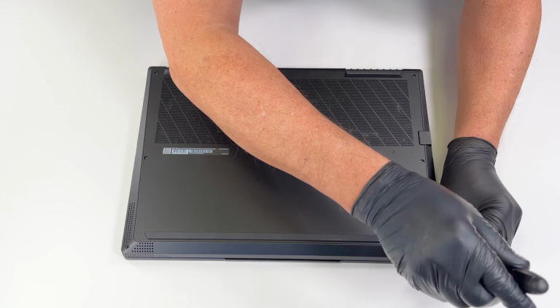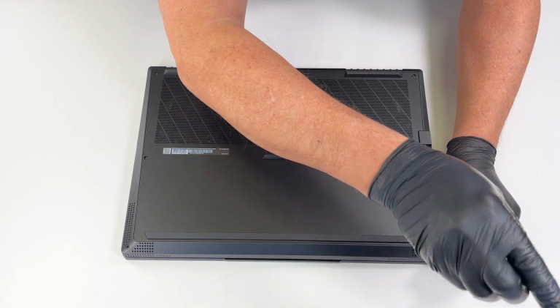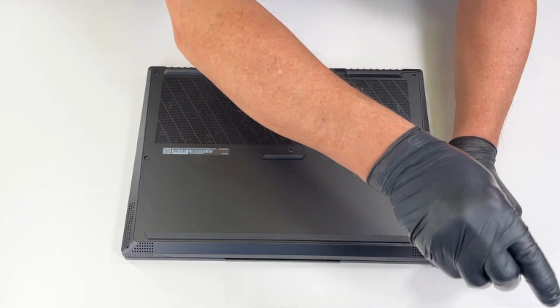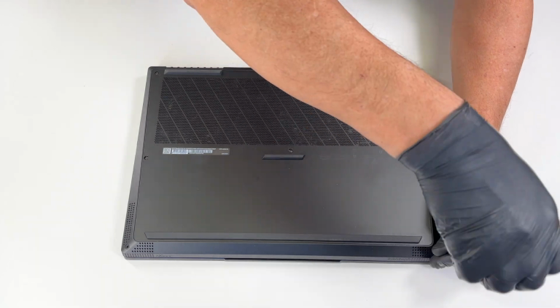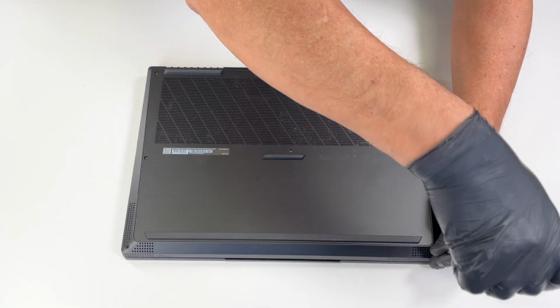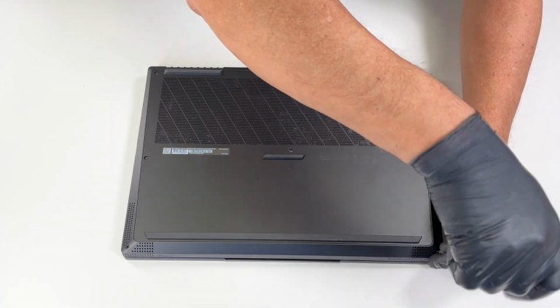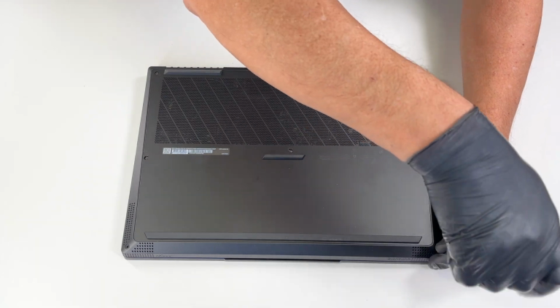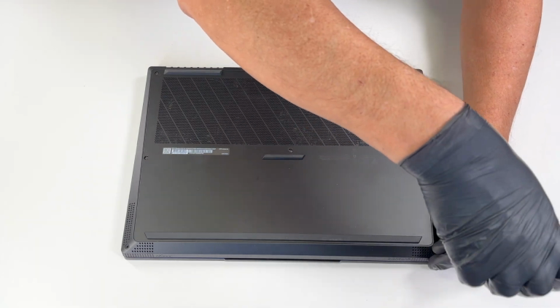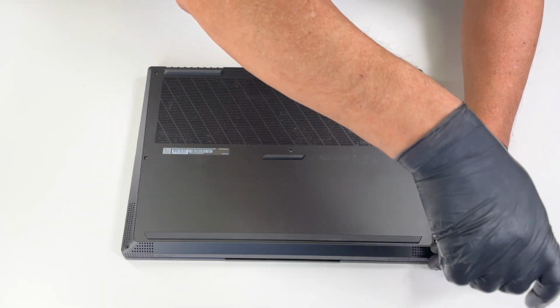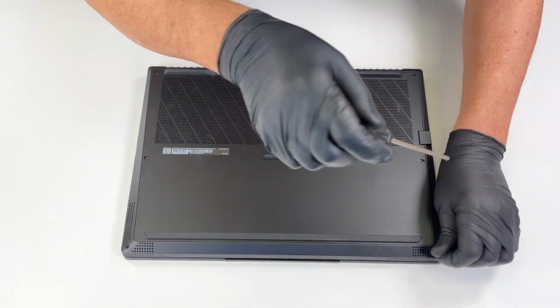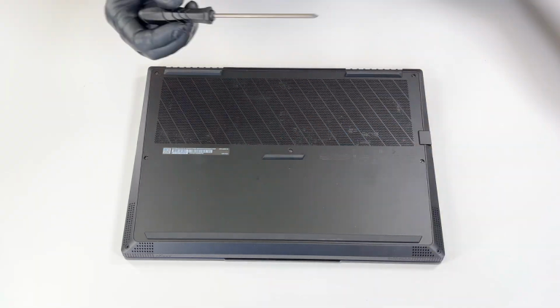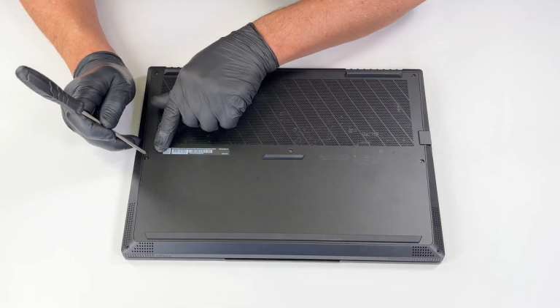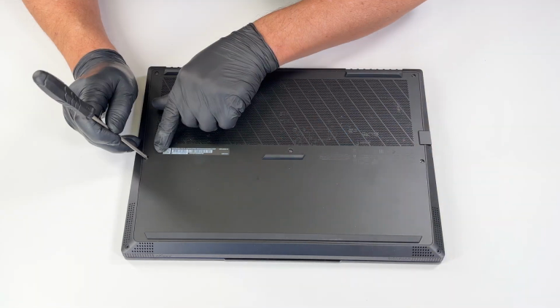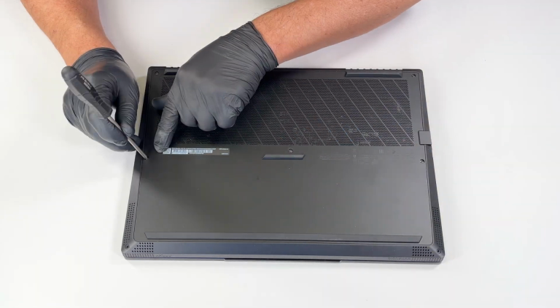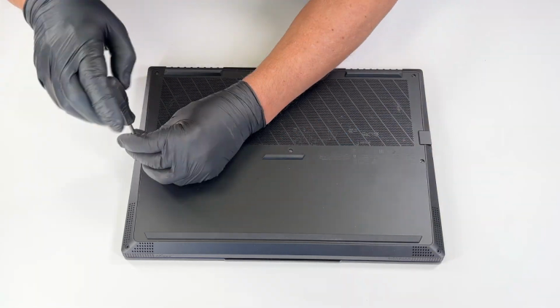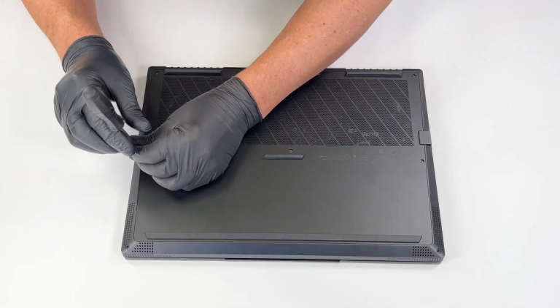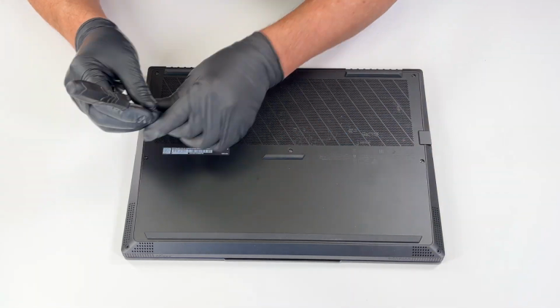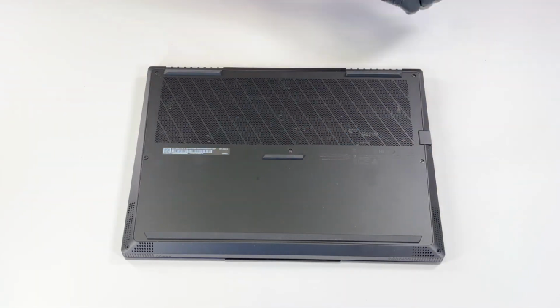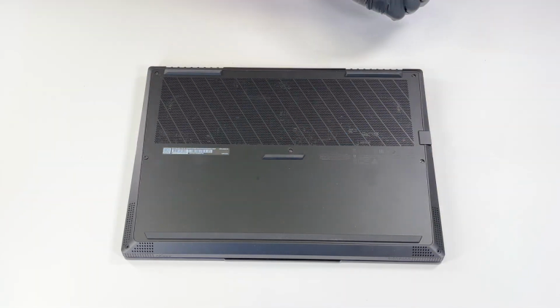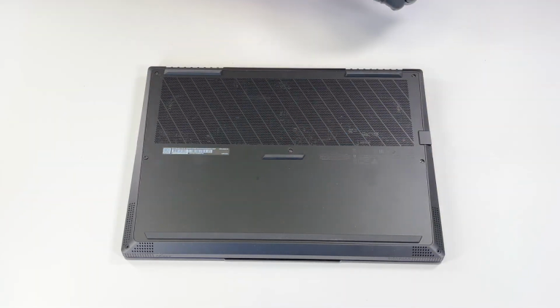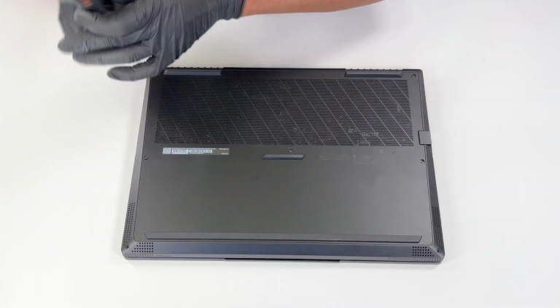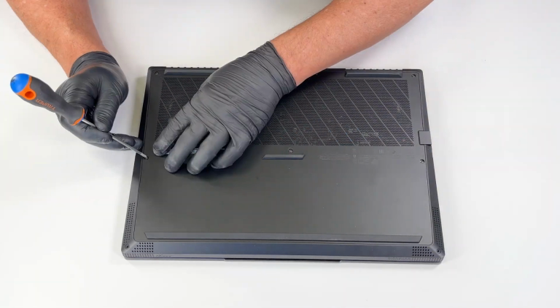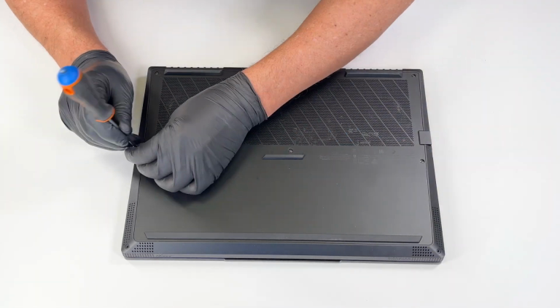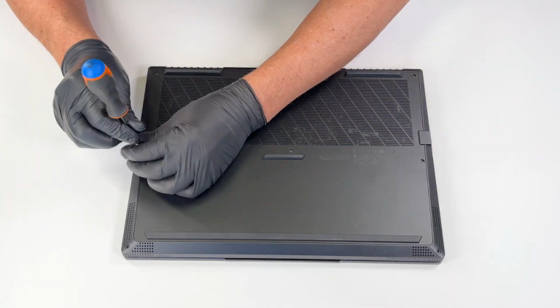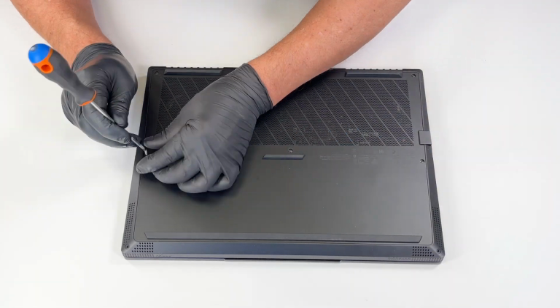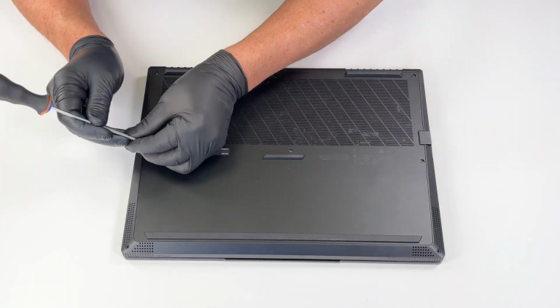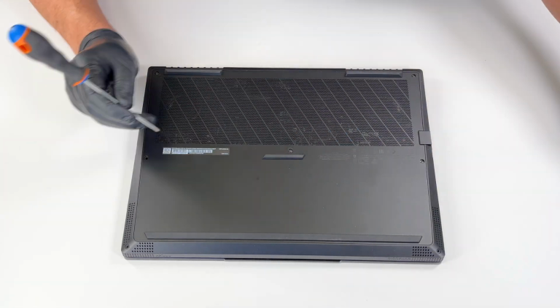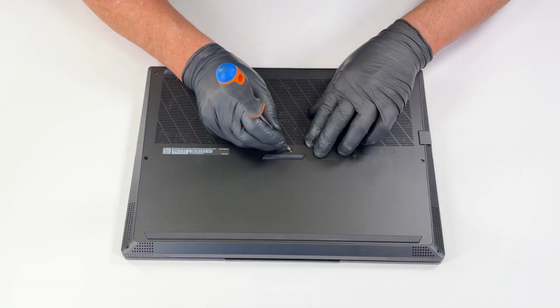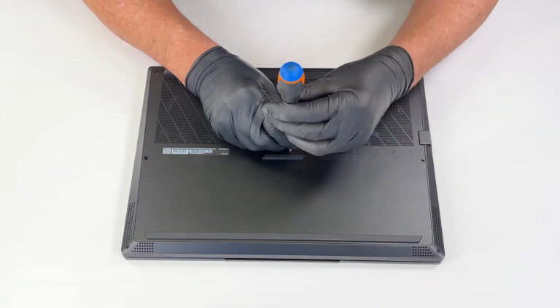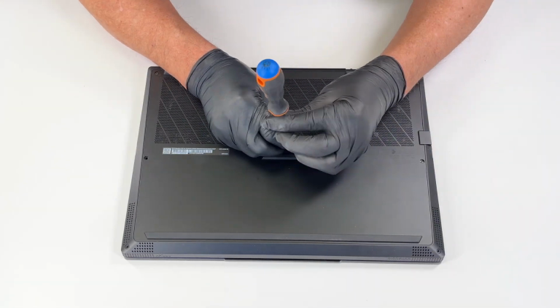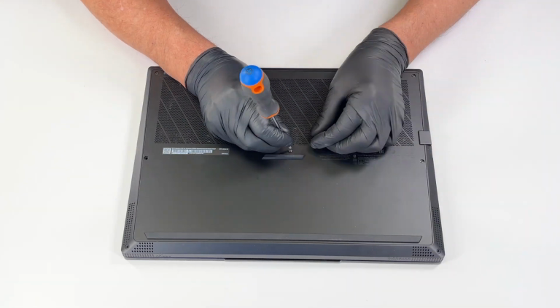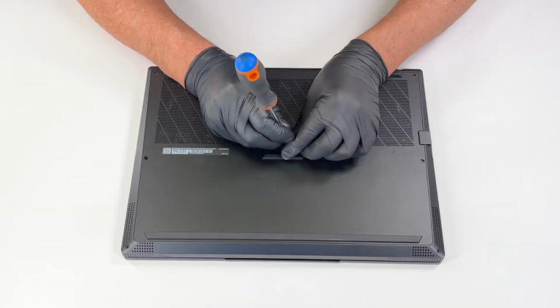You will need only a plastic pry tool and a Philips PH0 screwdriver.